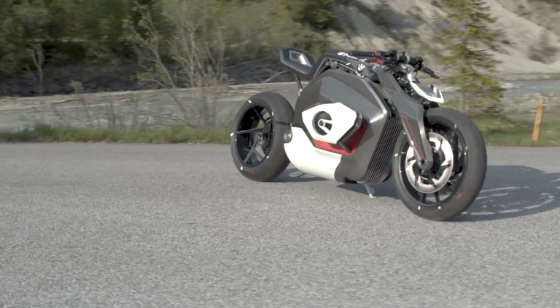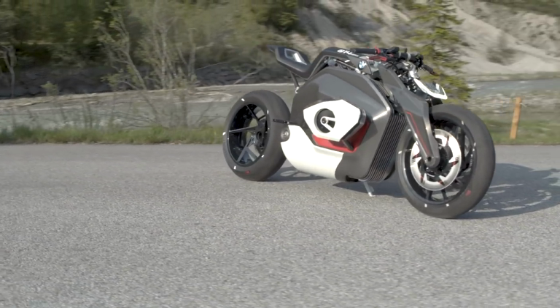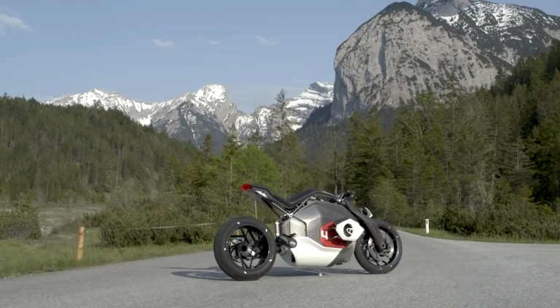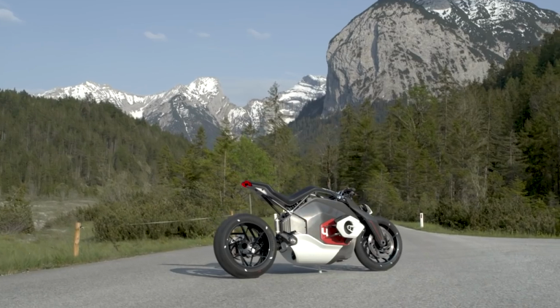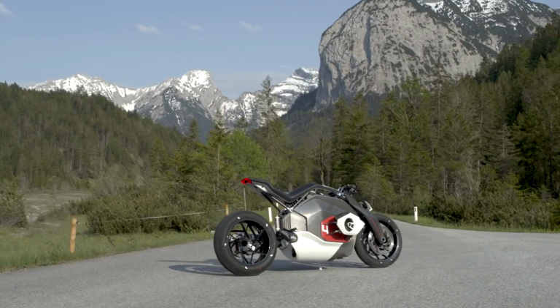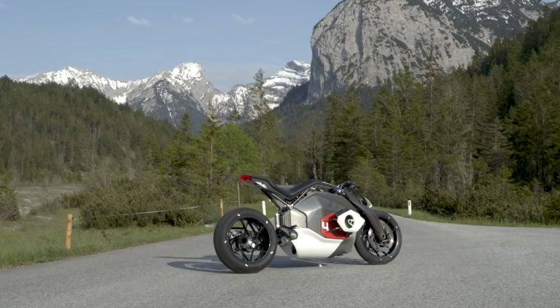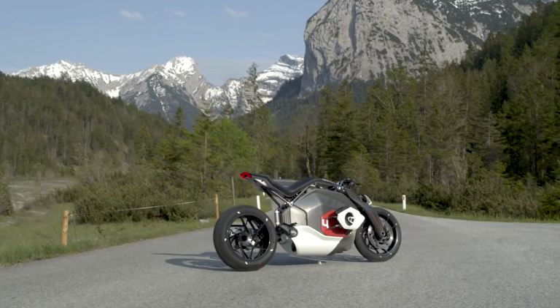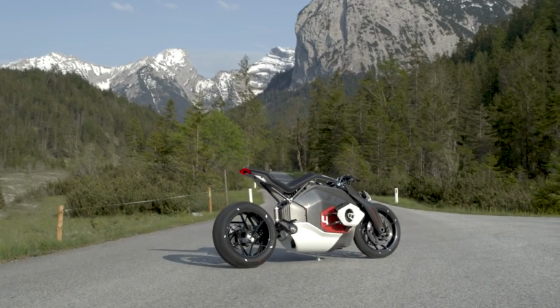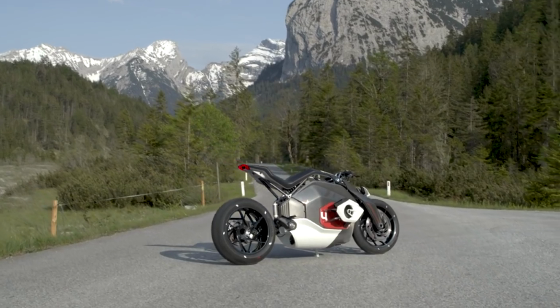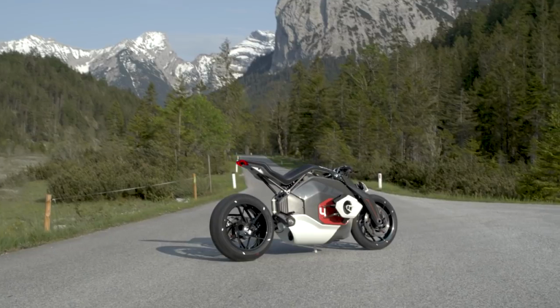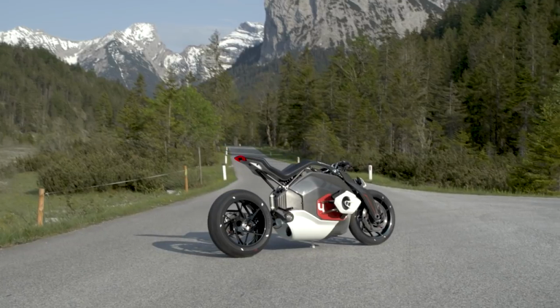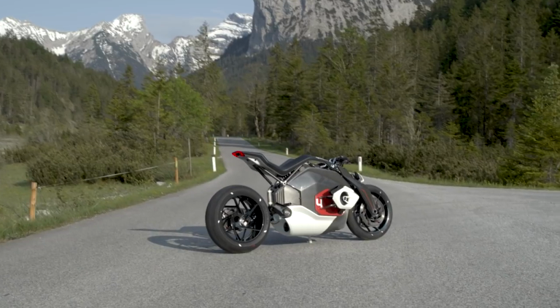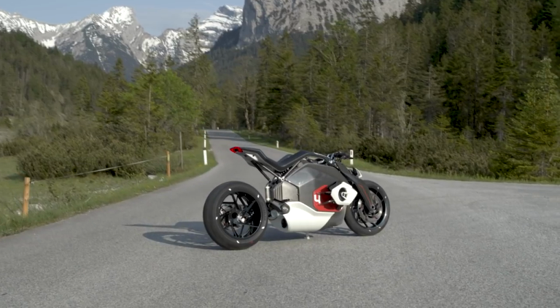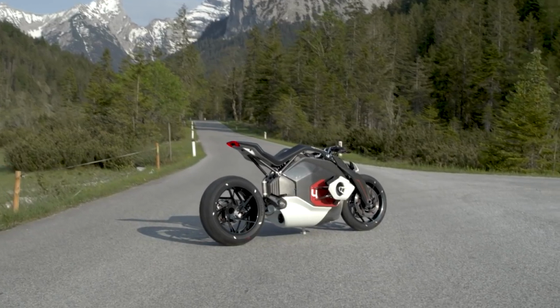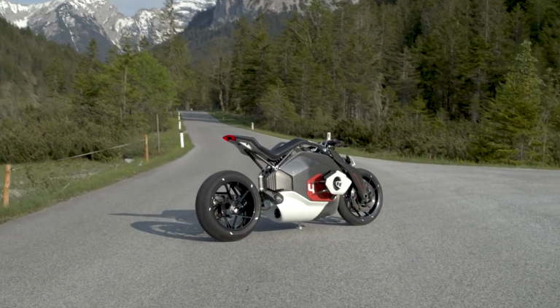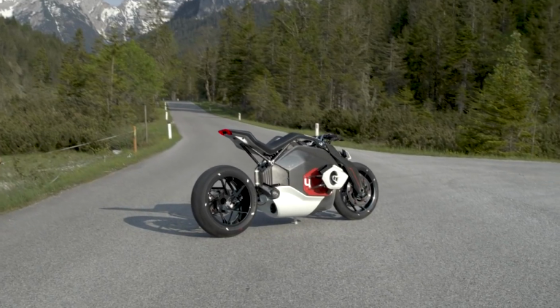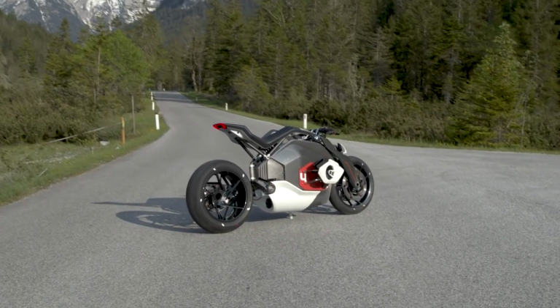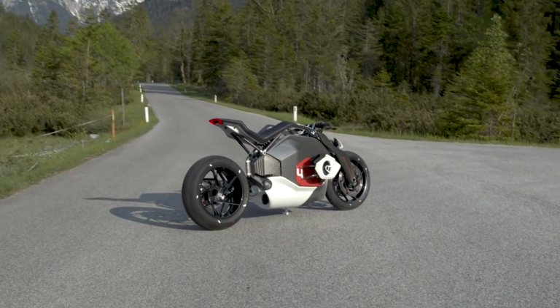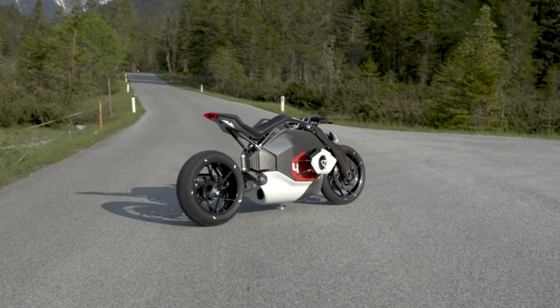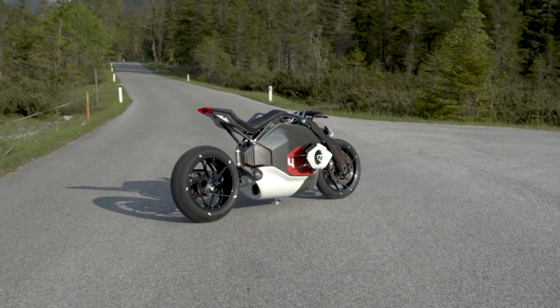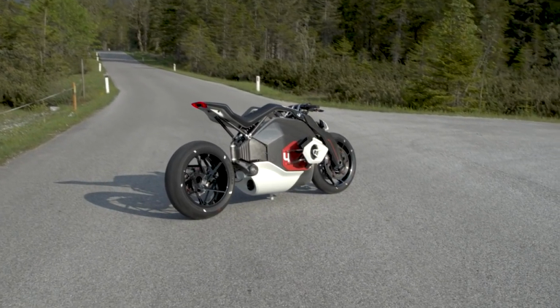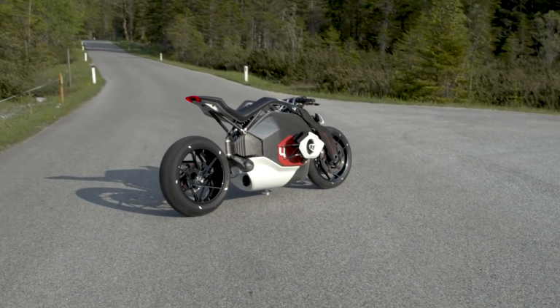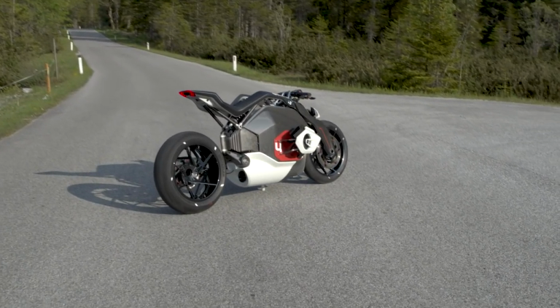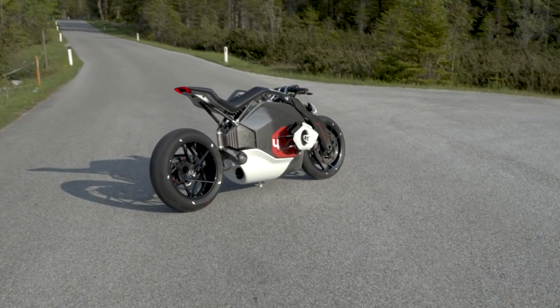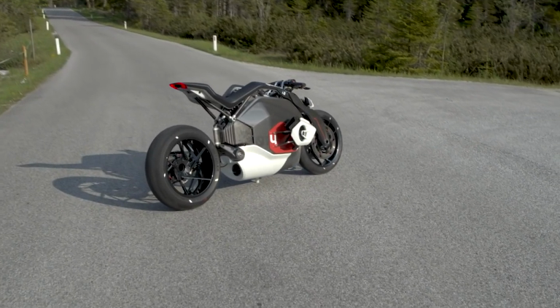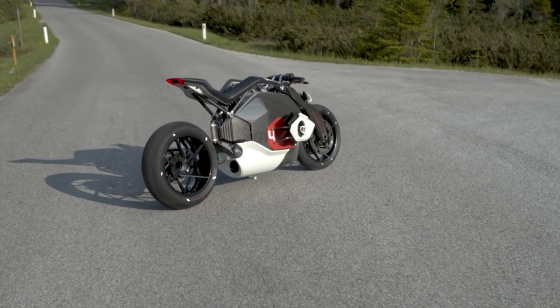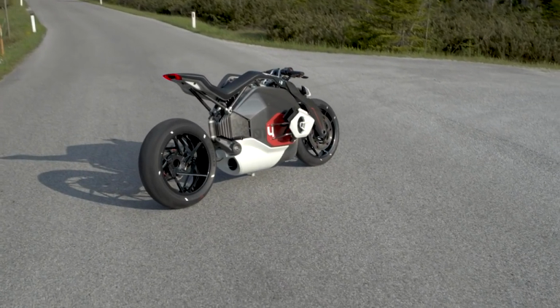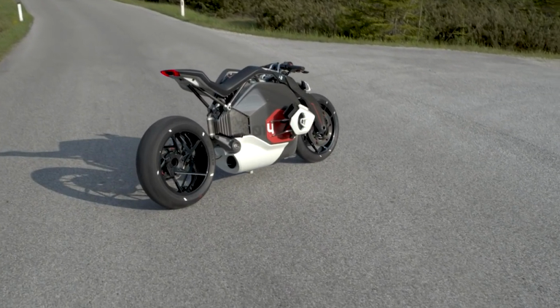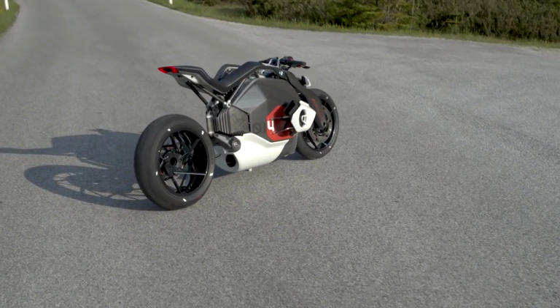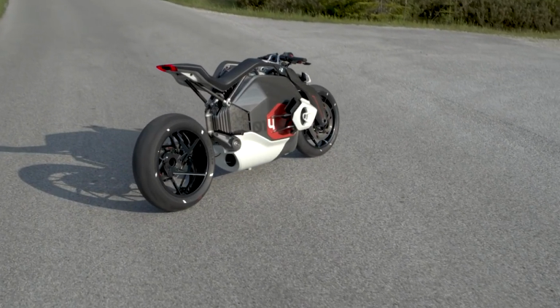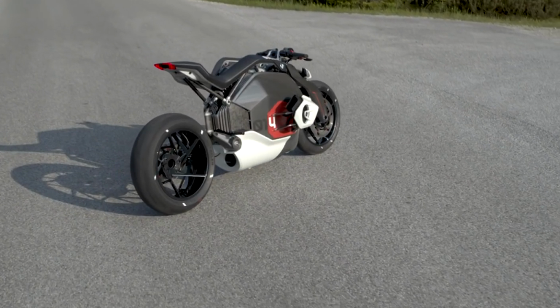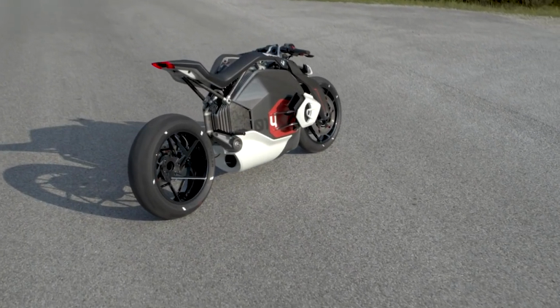Elsewhere on the concept, carbon and aluminium are used to keep weight down, which will help to compensate for the battery.